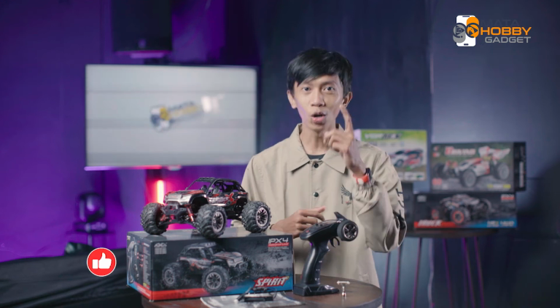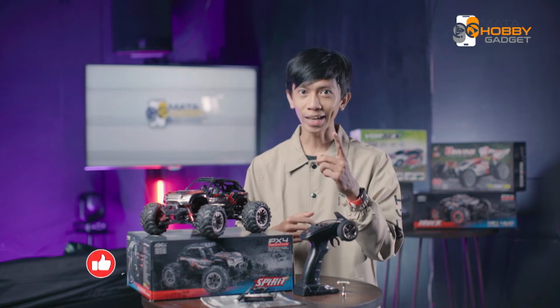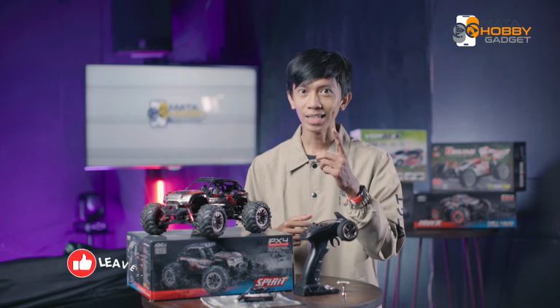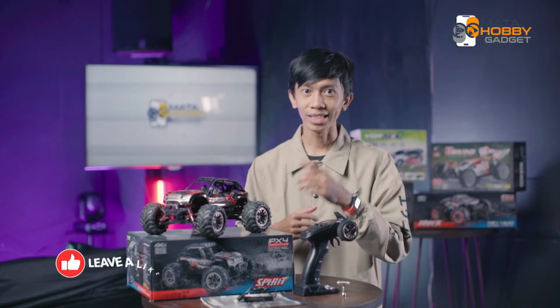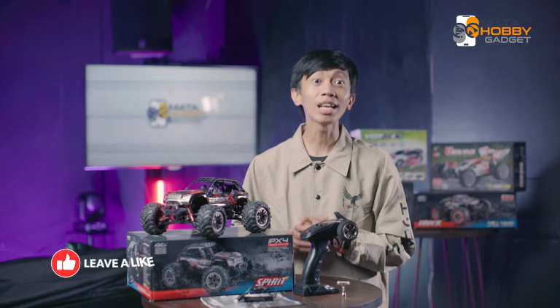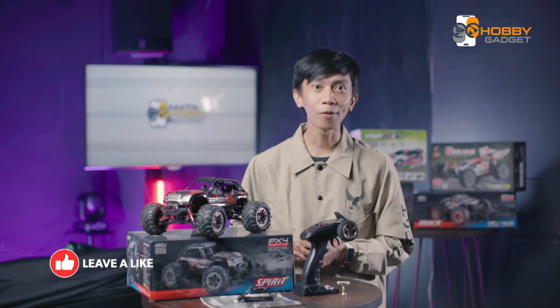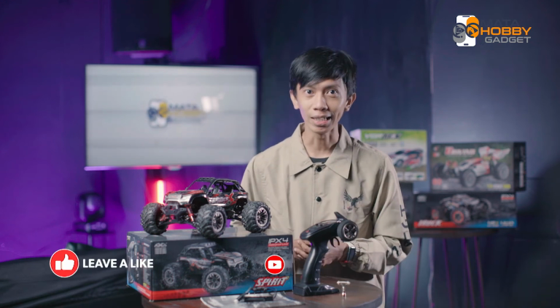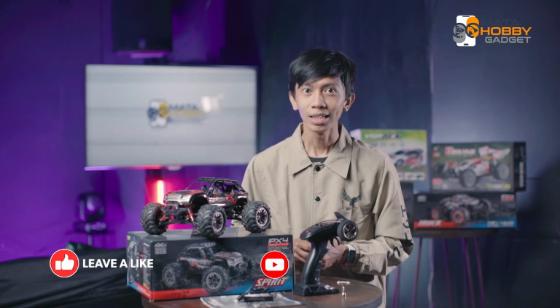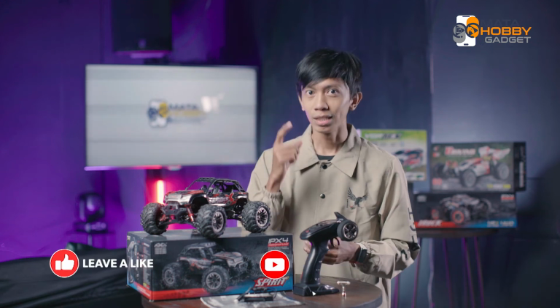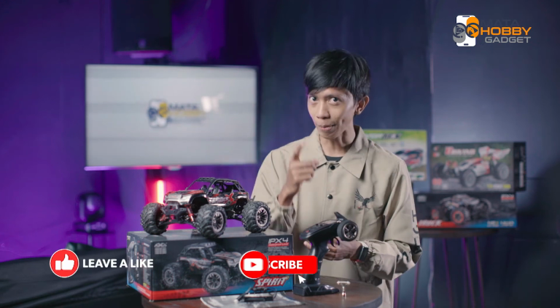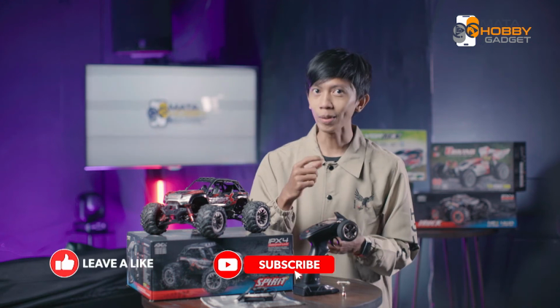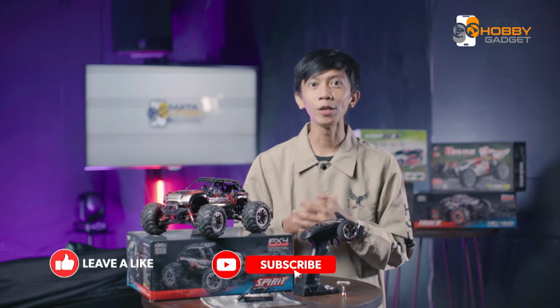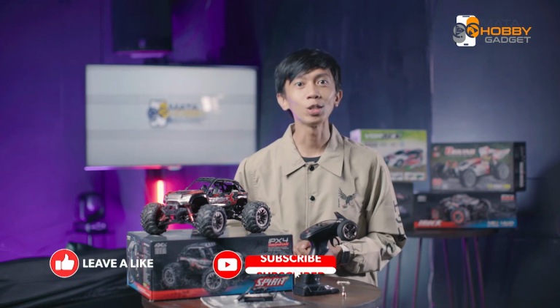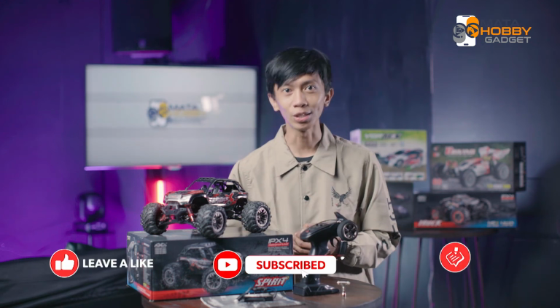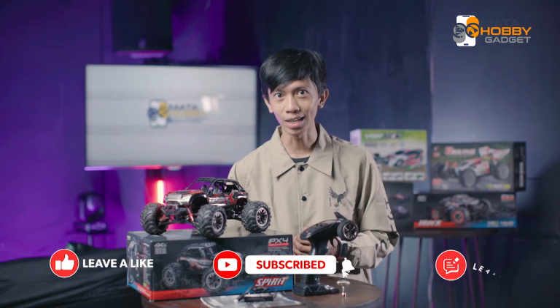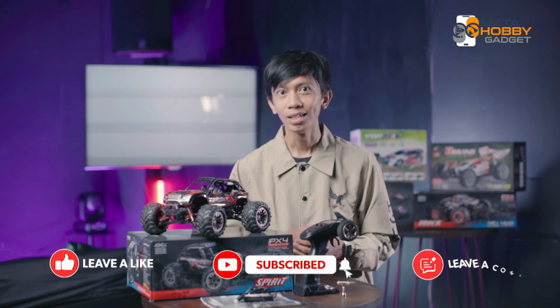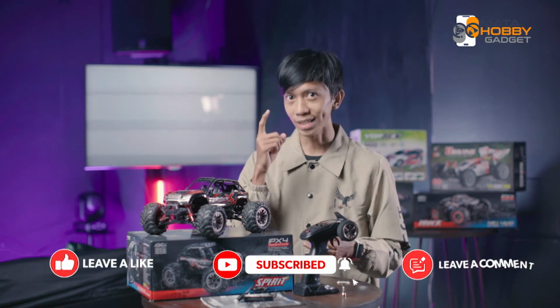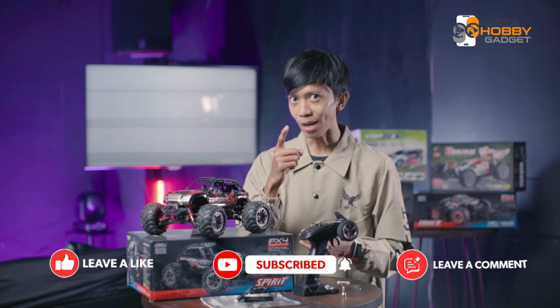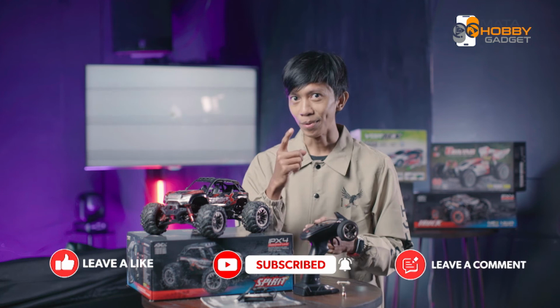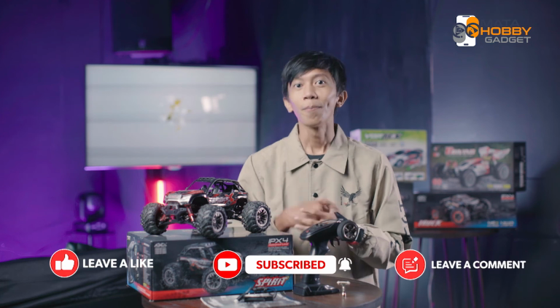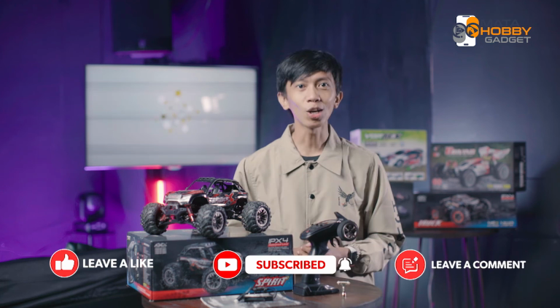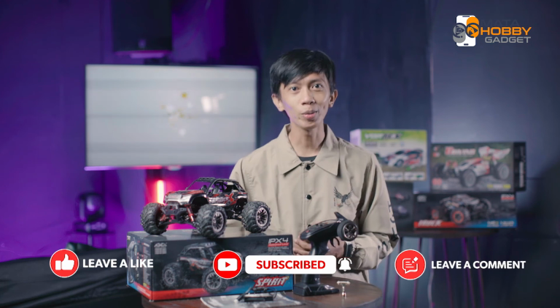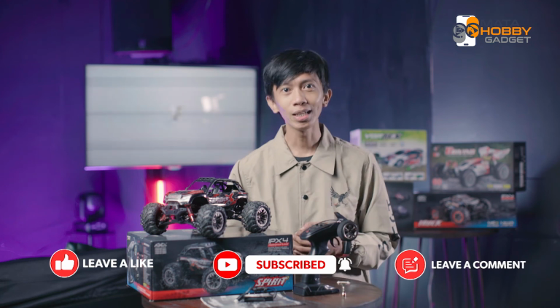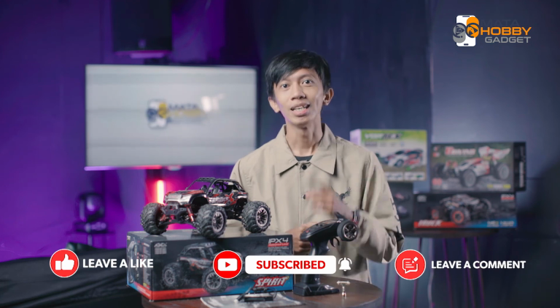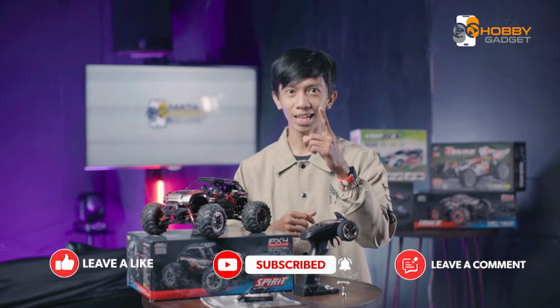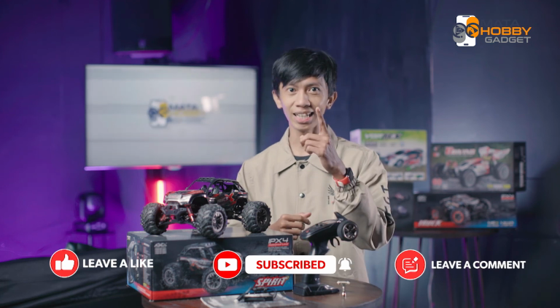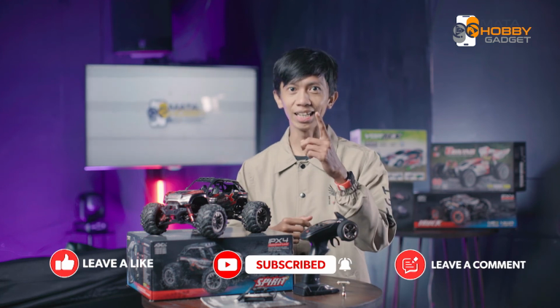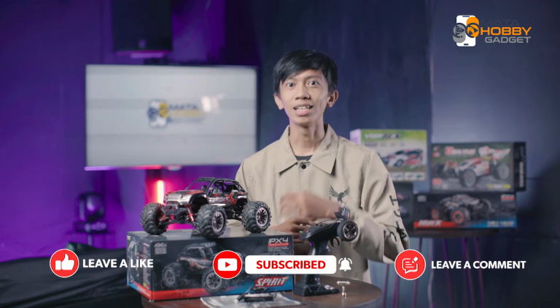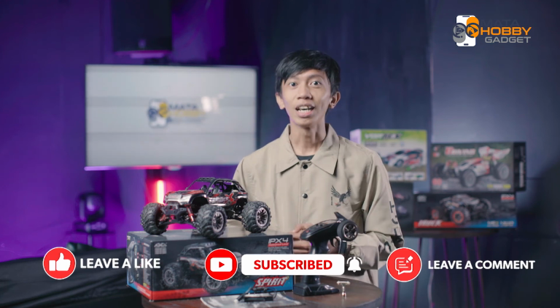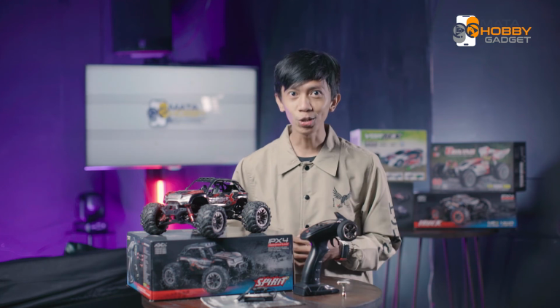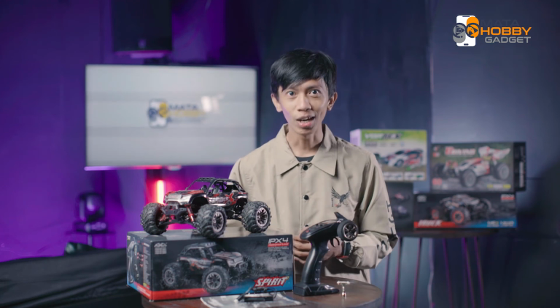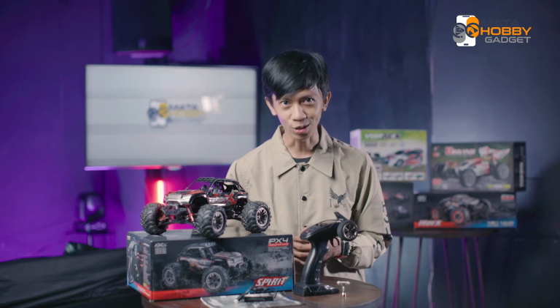Oke, sekian review kali ini. Sampai jumpa di video-video selanjutnya. Salam, Mata Hobi dan Gadget. Ryu out.